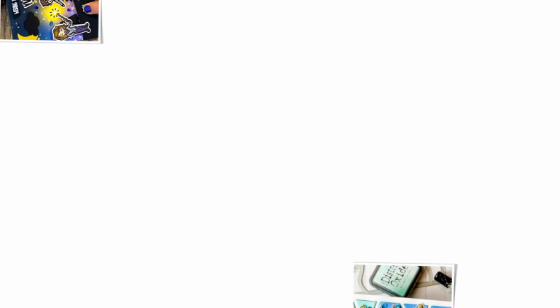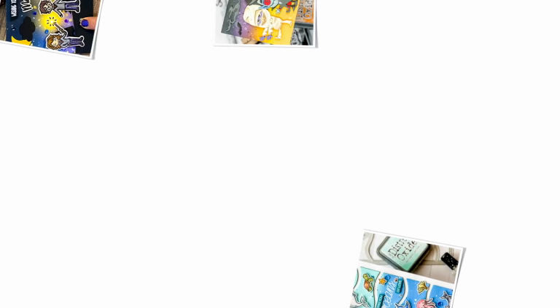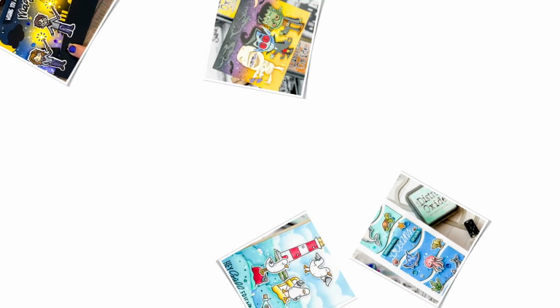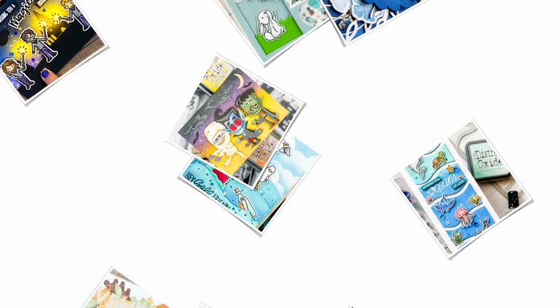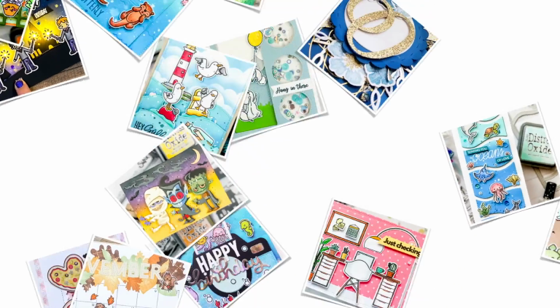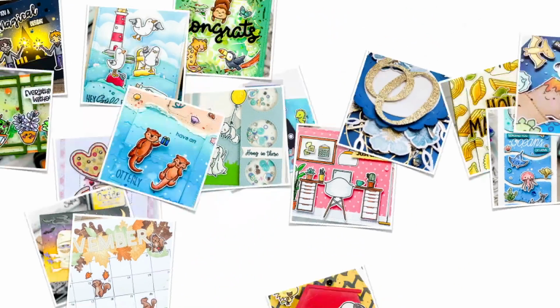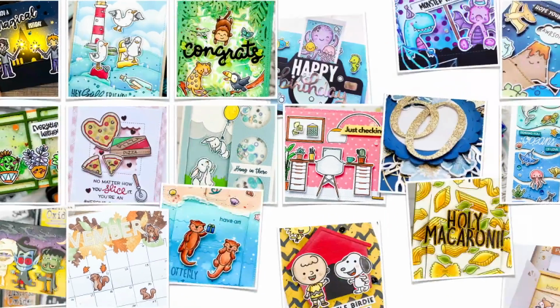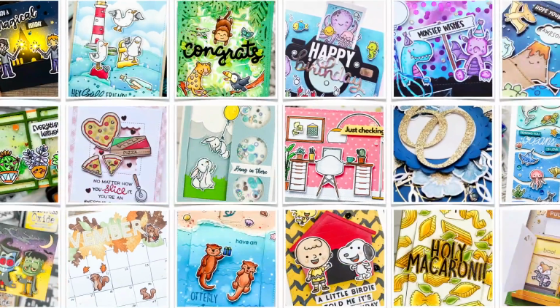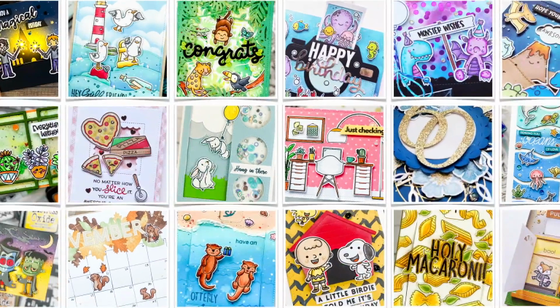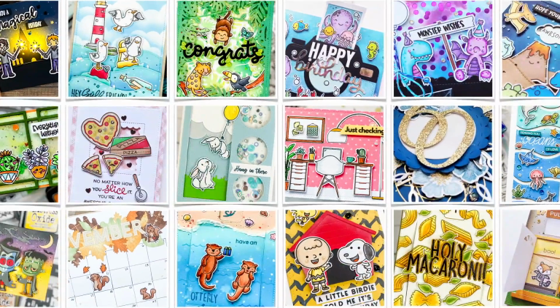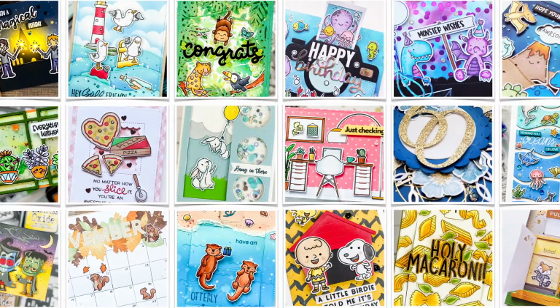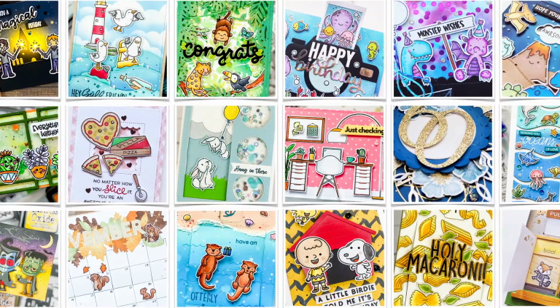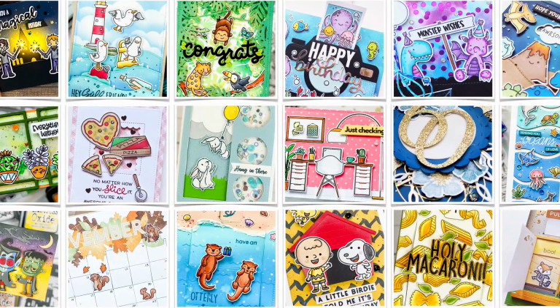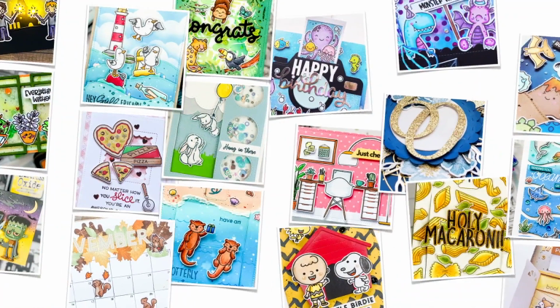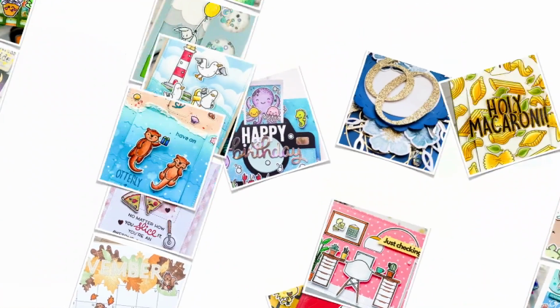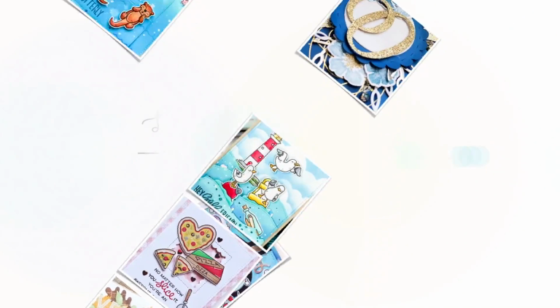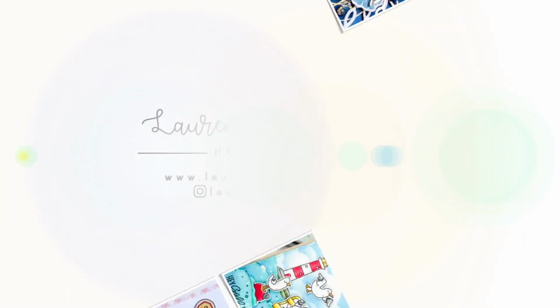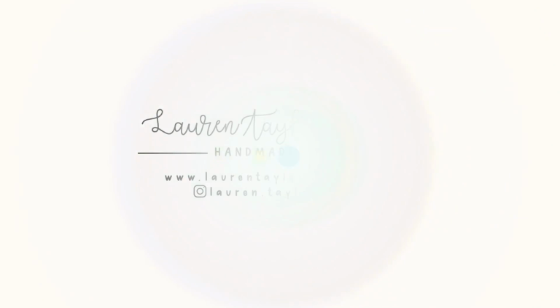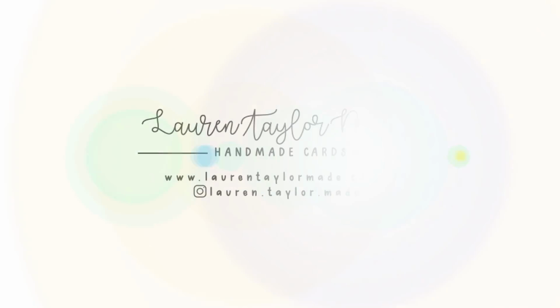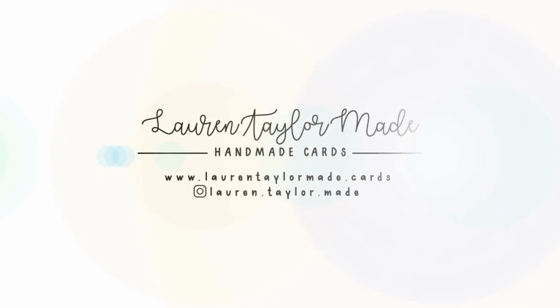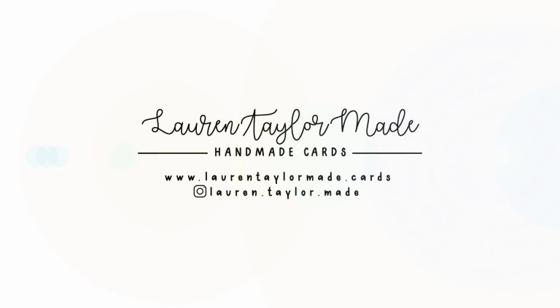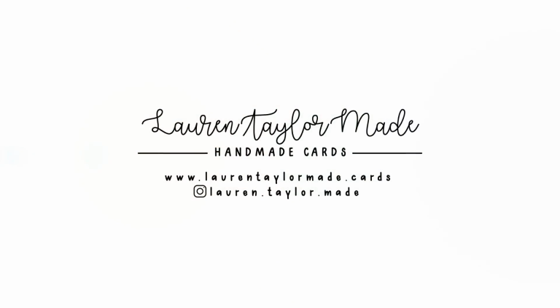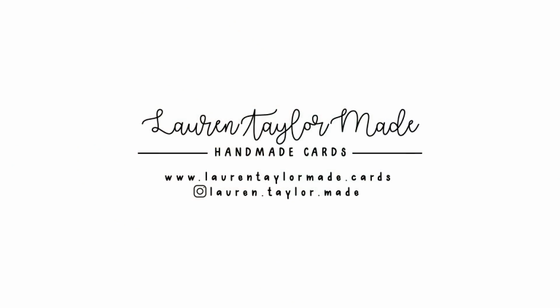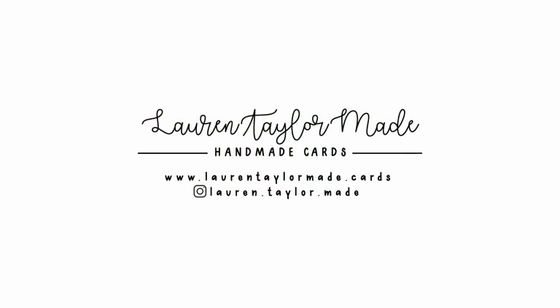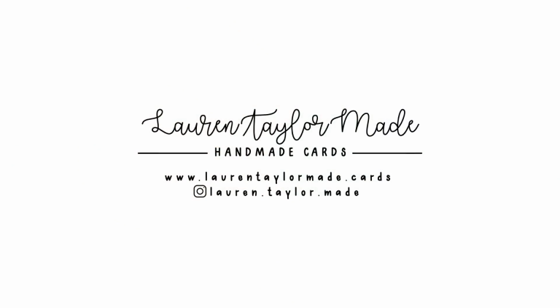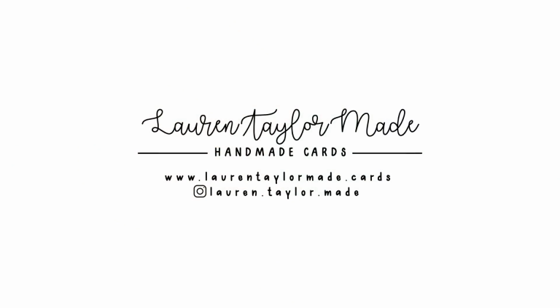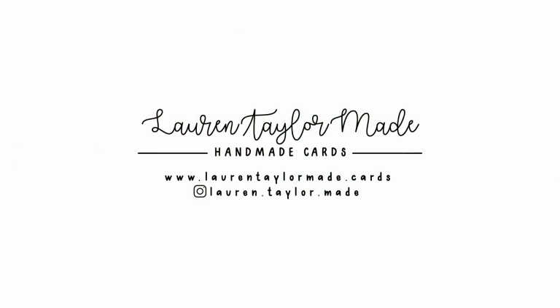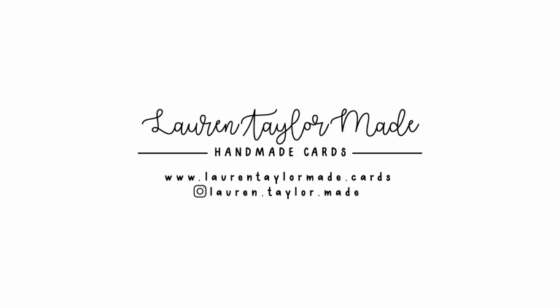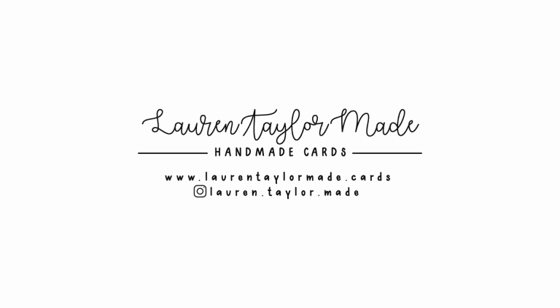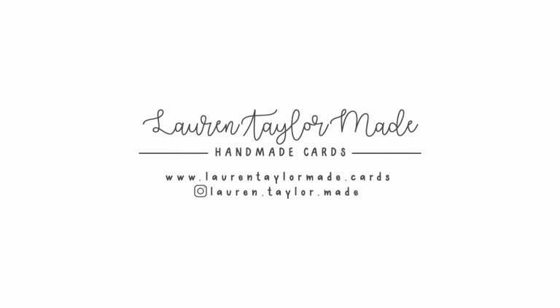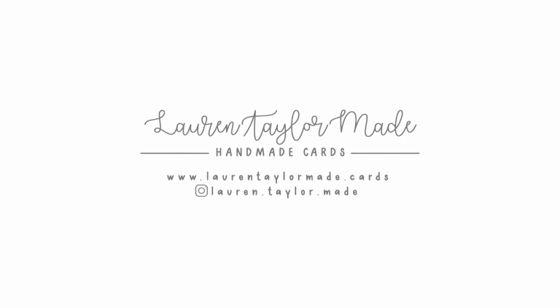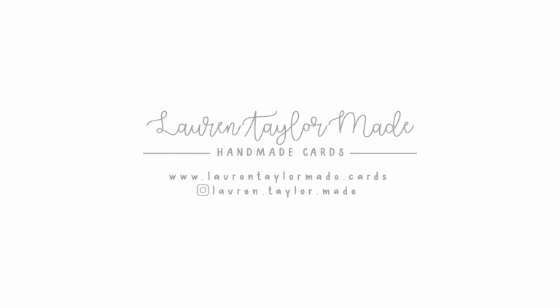Hey, it's Lauren. Welcome back to my craft room. Thanks for joining me for this video.